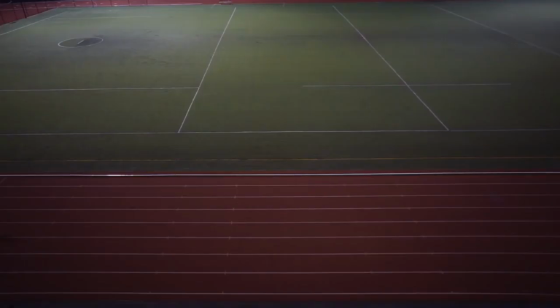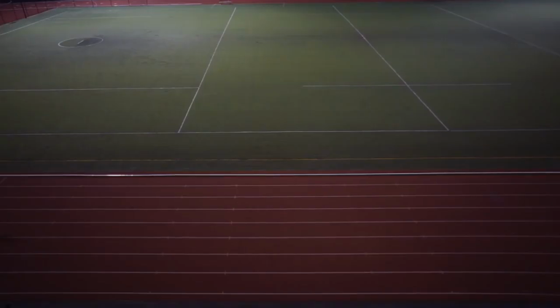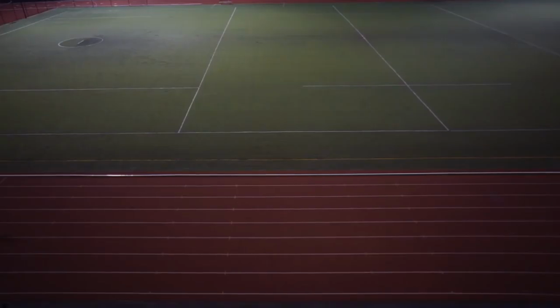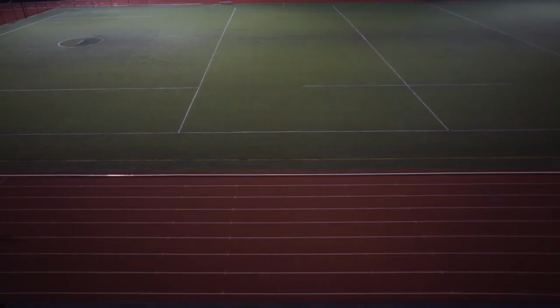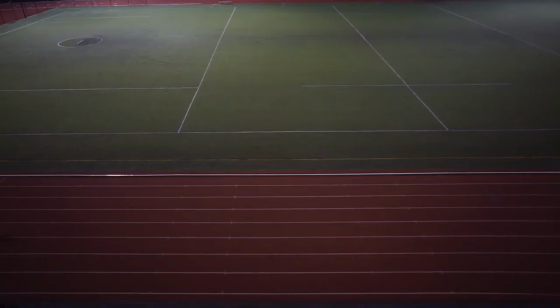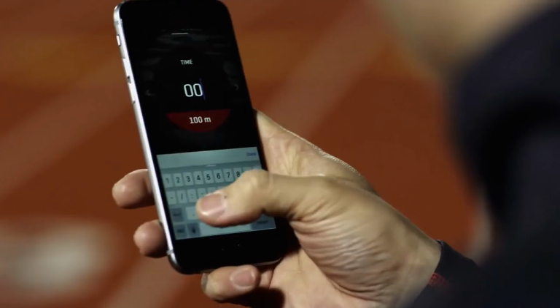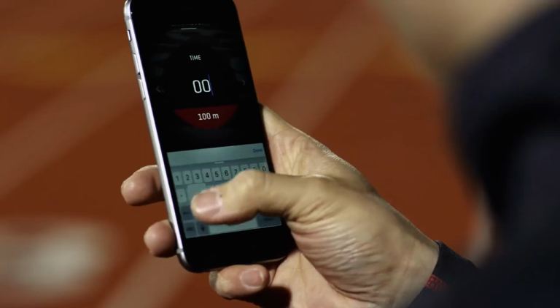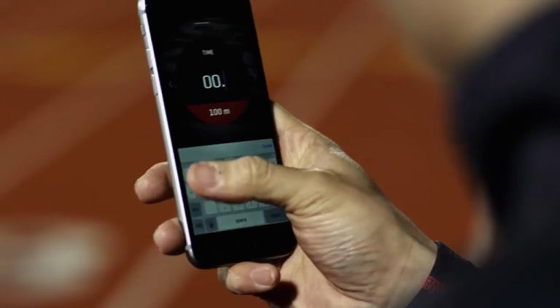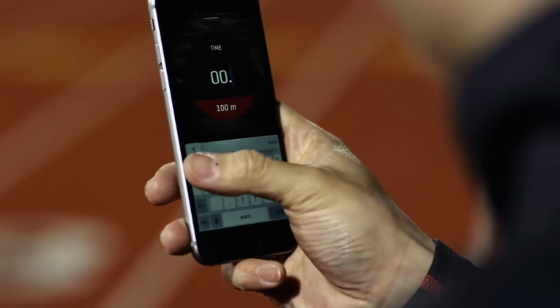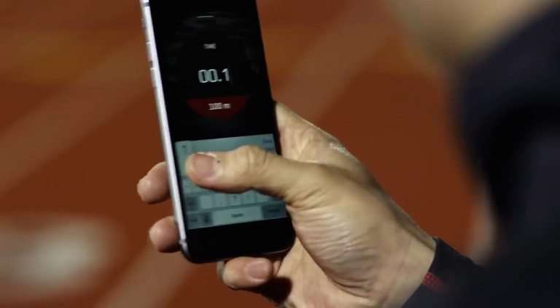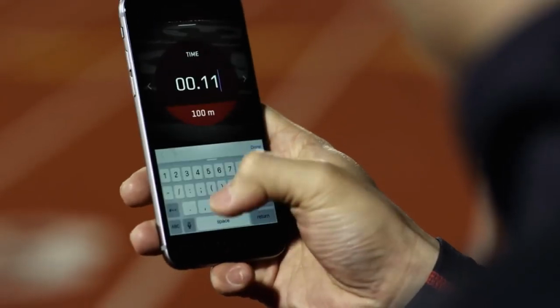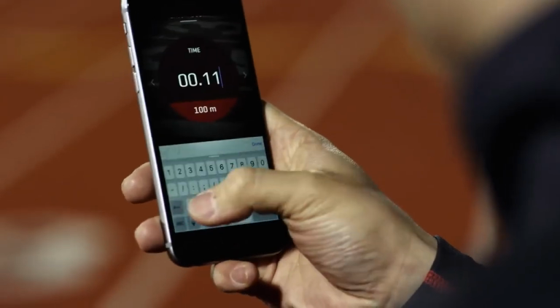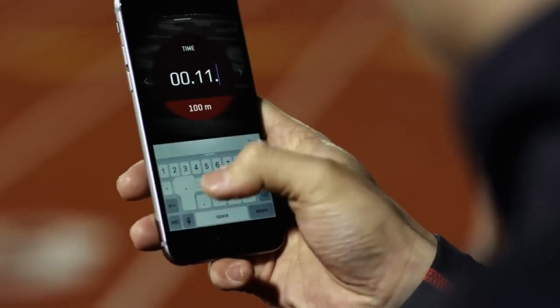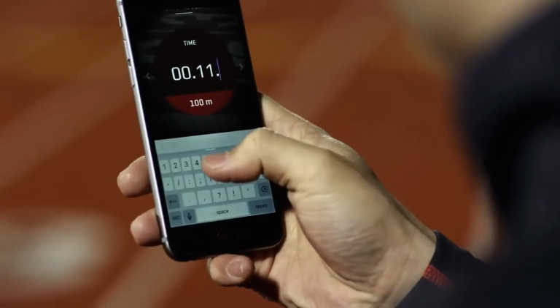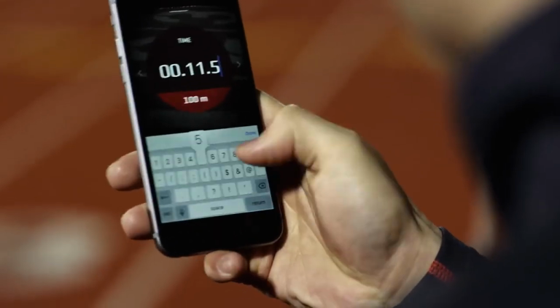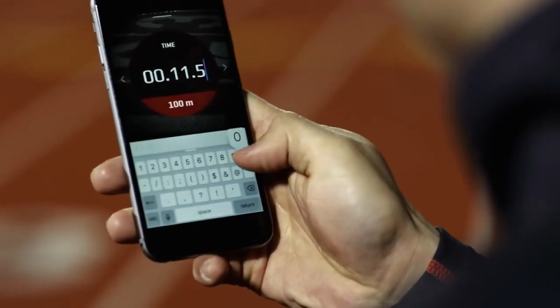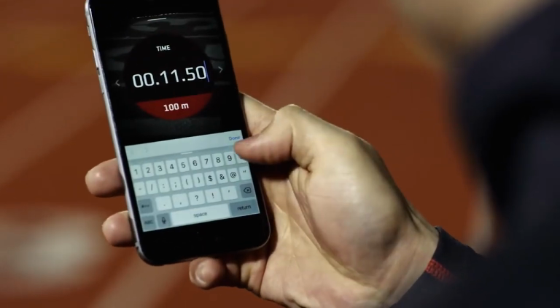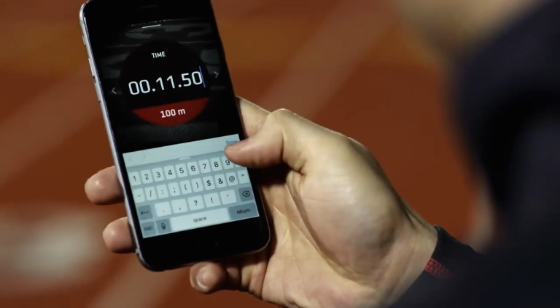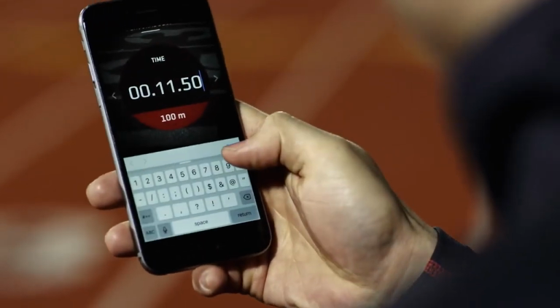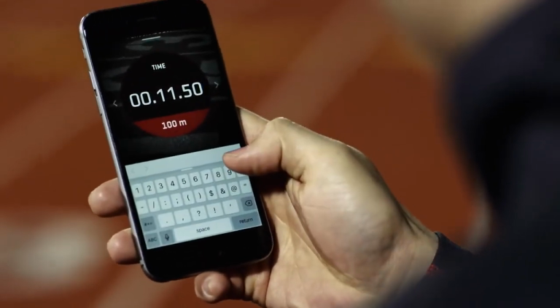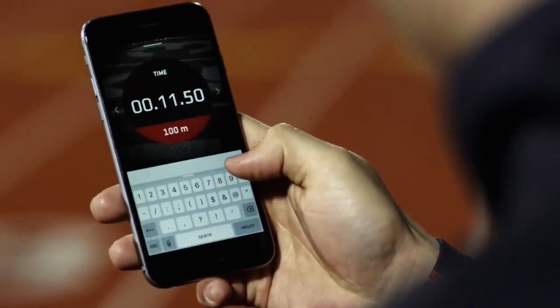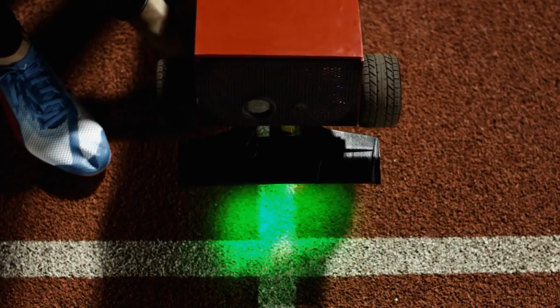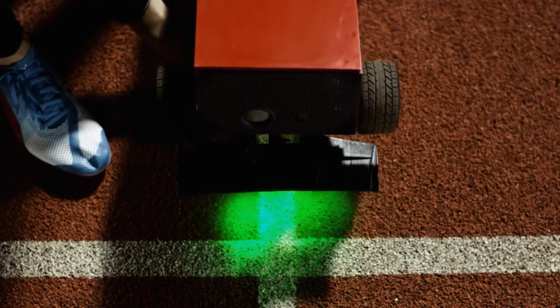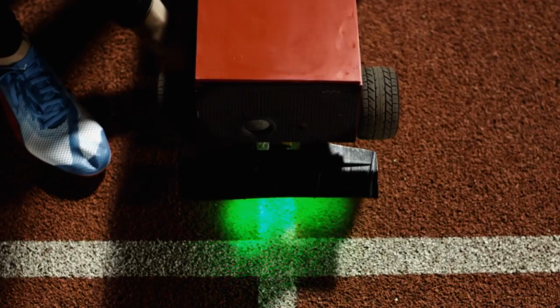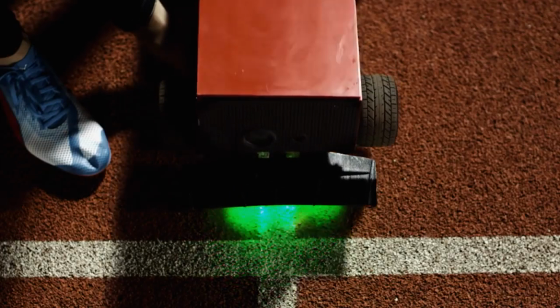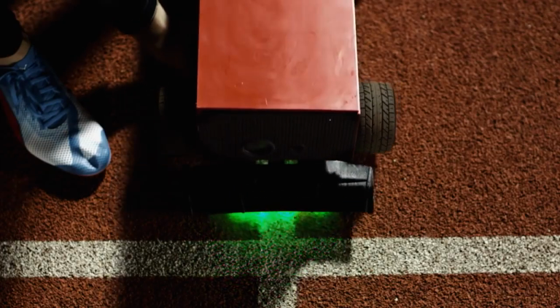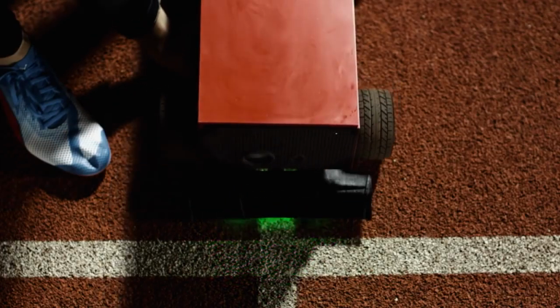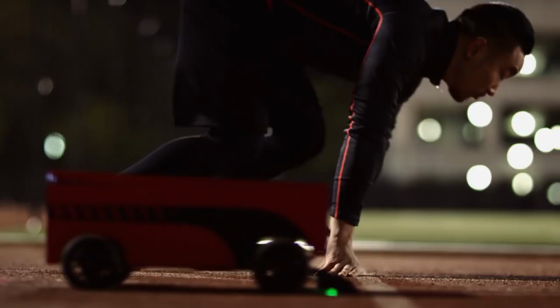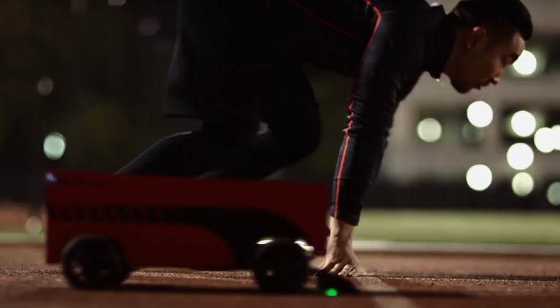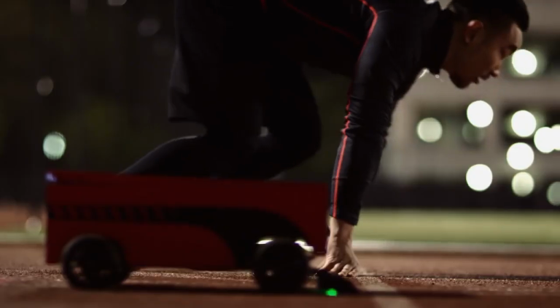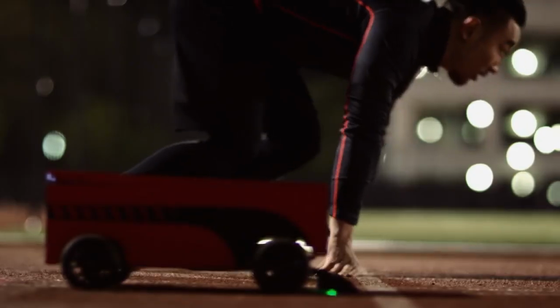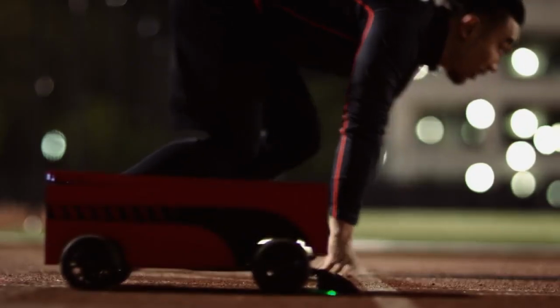All the runner has to do is enter the distance they want to race, the time they want to beat, place it down on the track, and go.